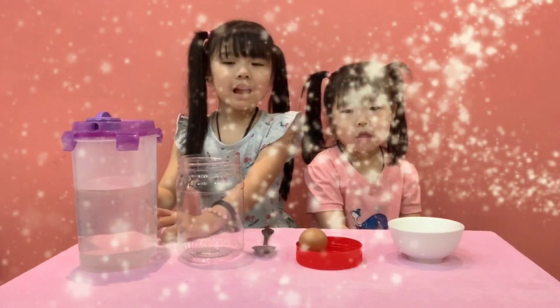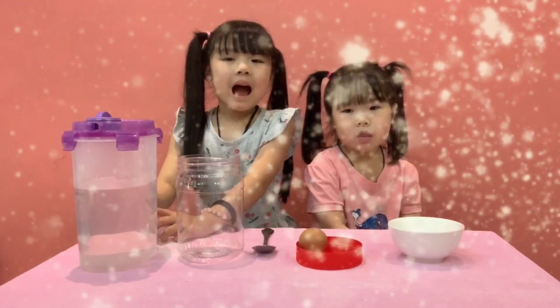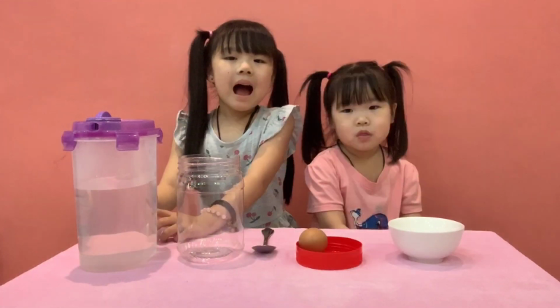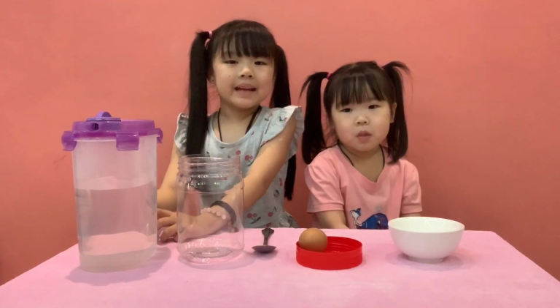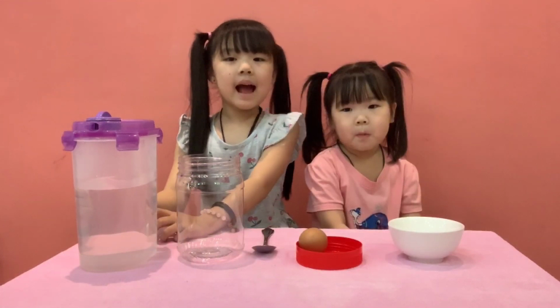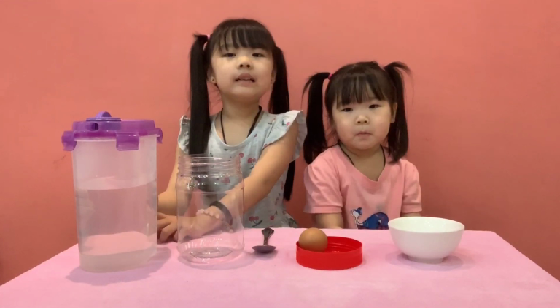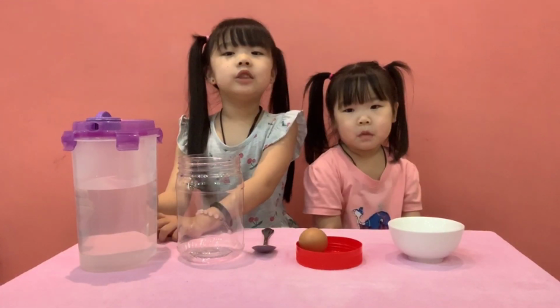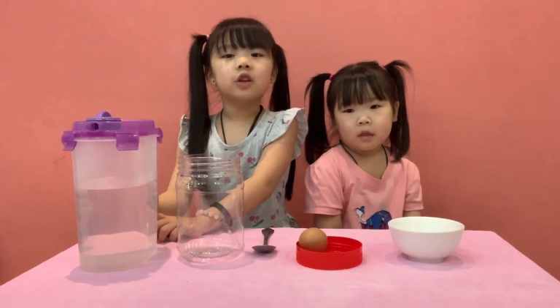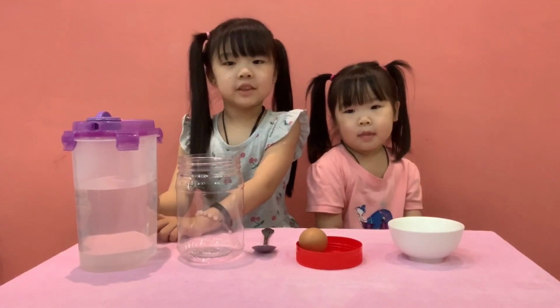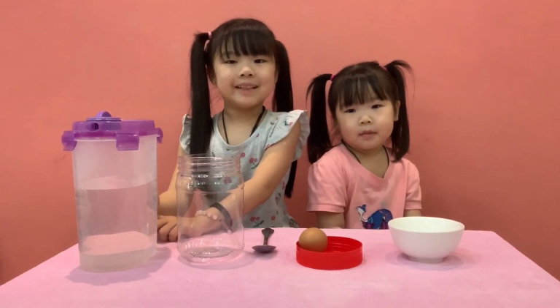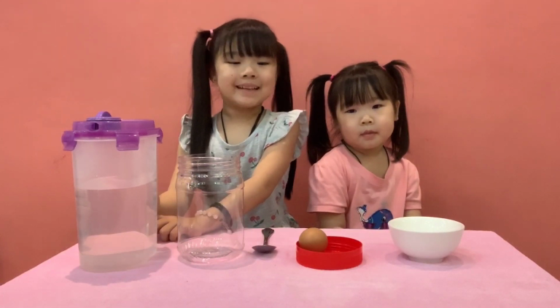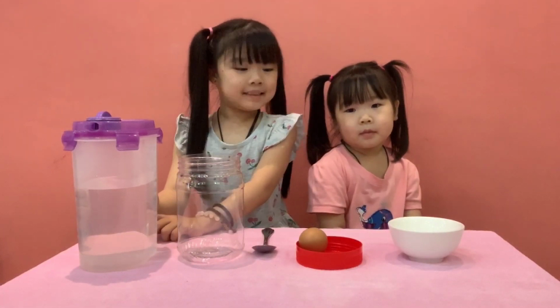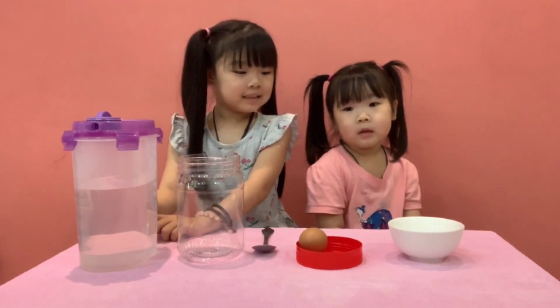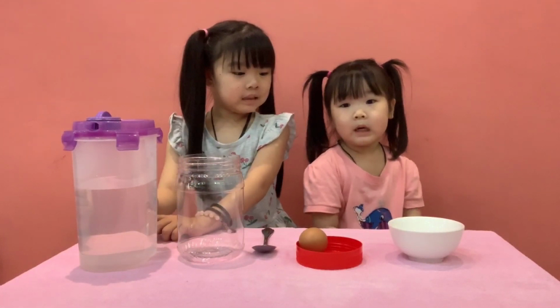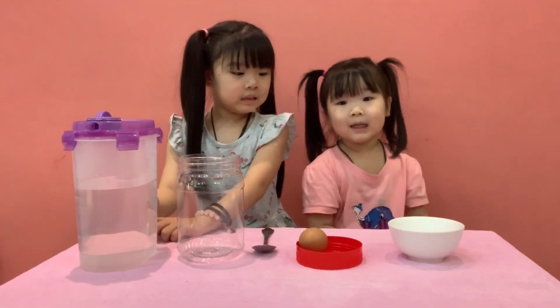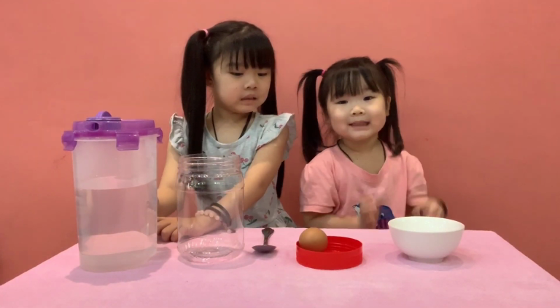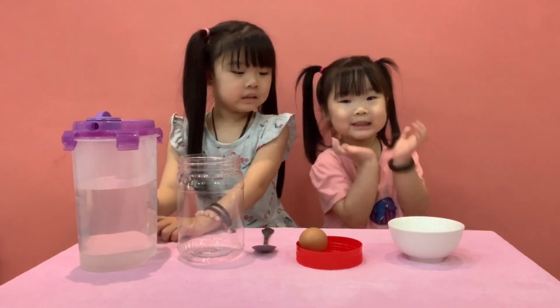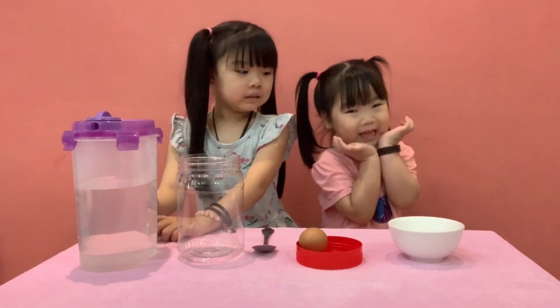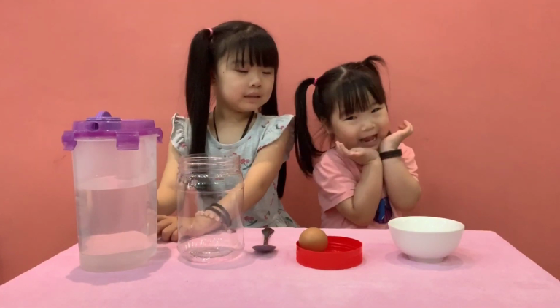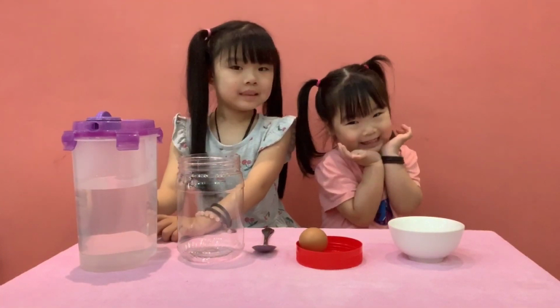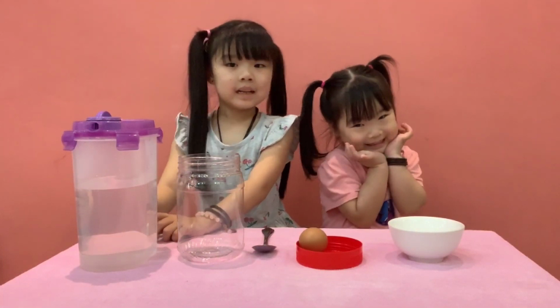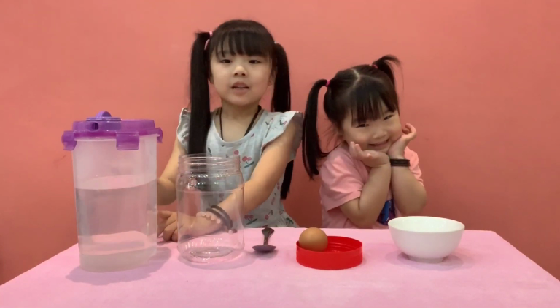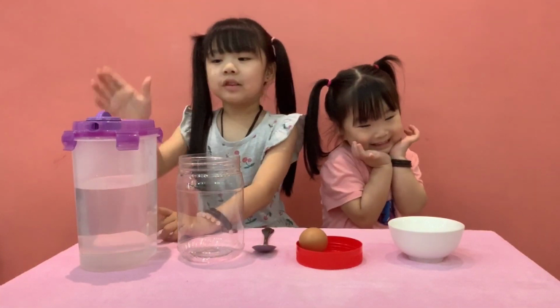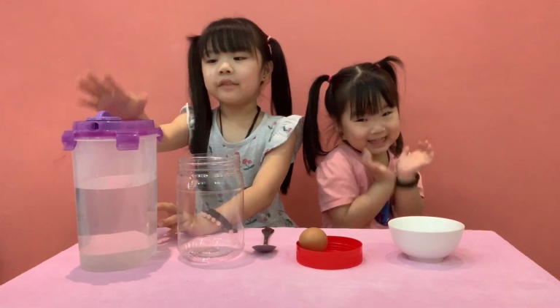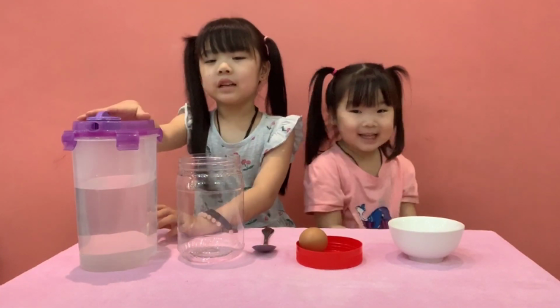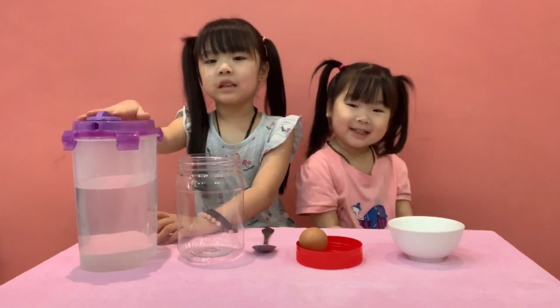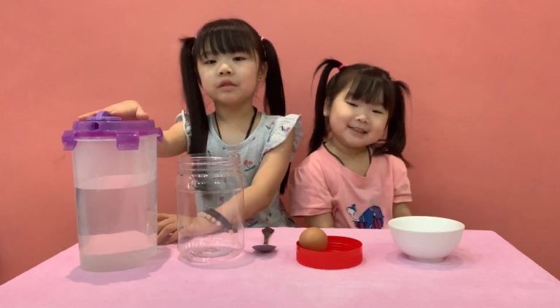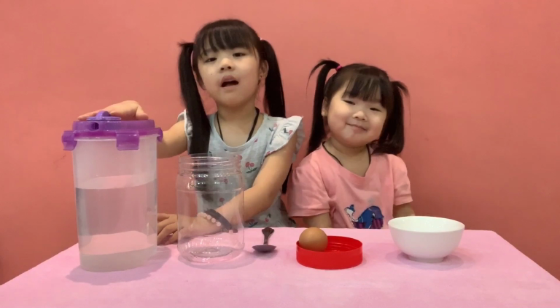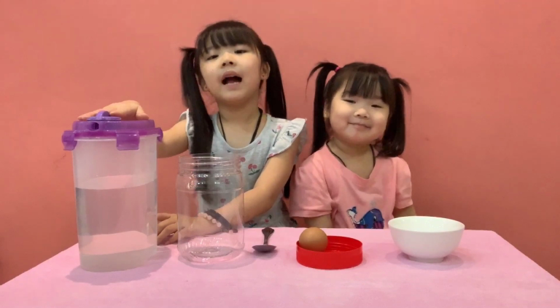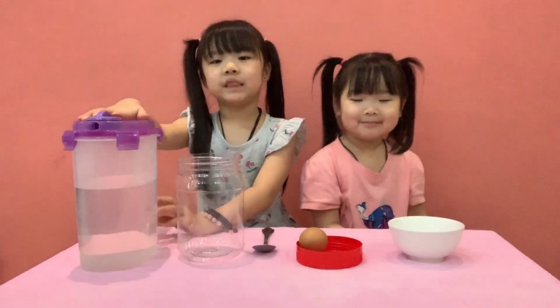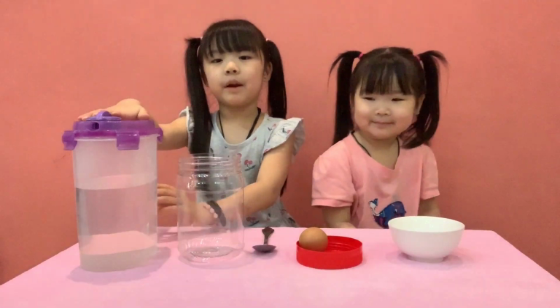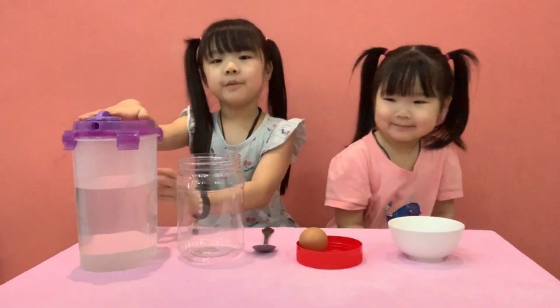Hi, I'm Jo, she is Jojo. Today we are going to experiment.